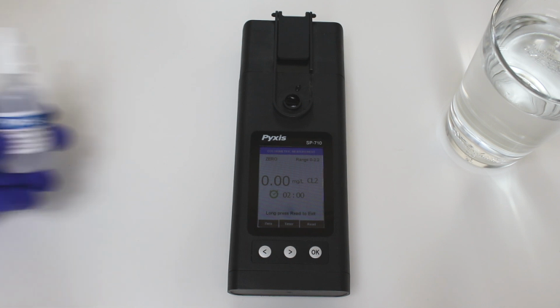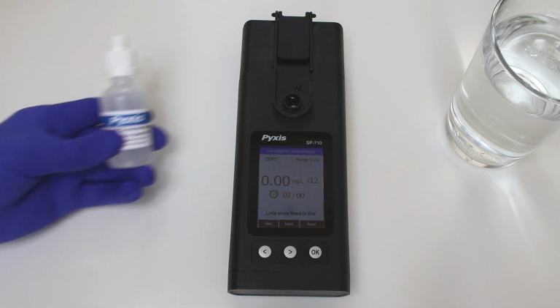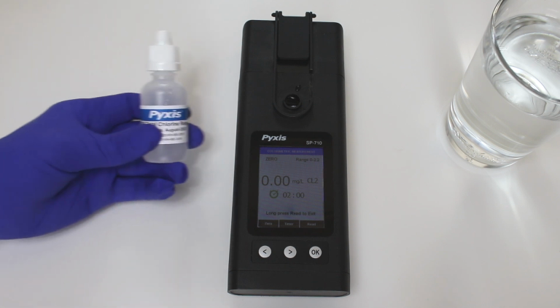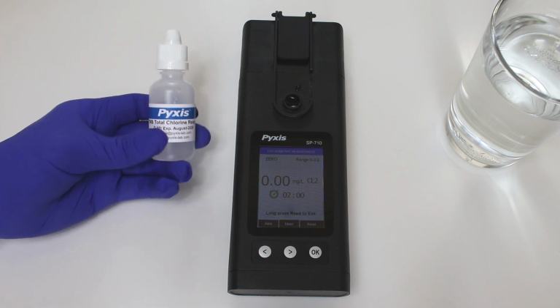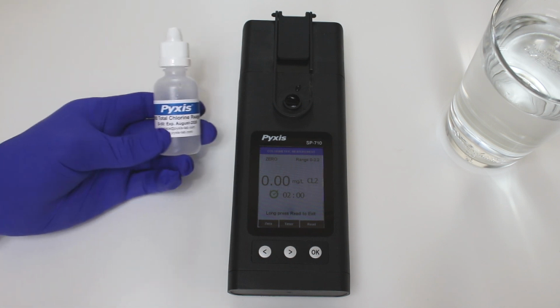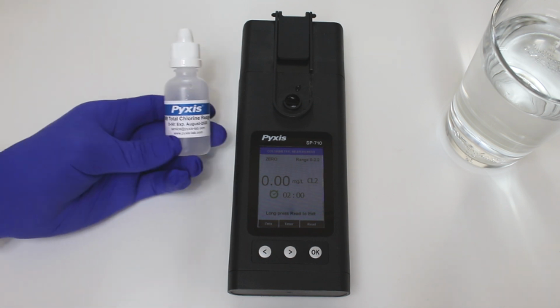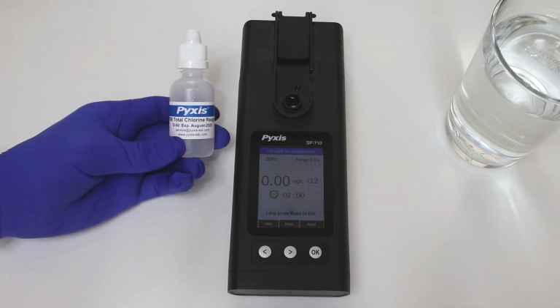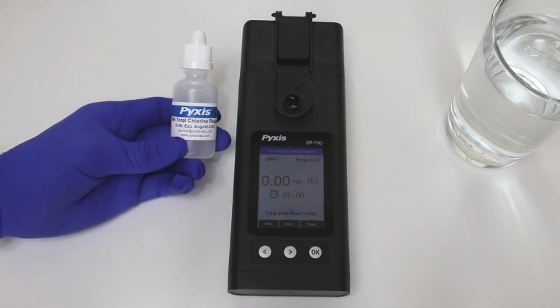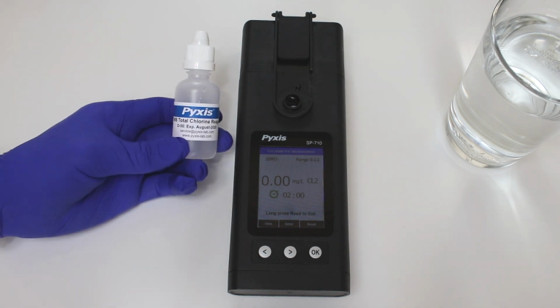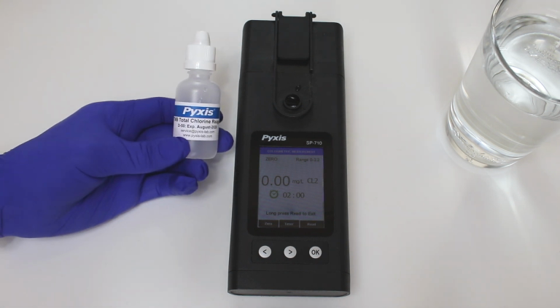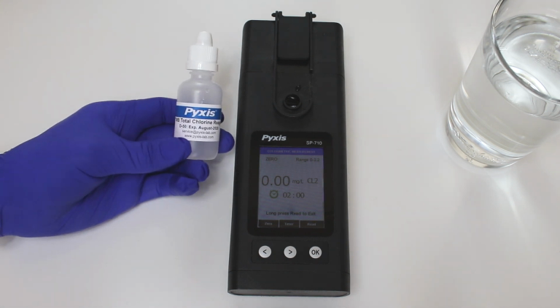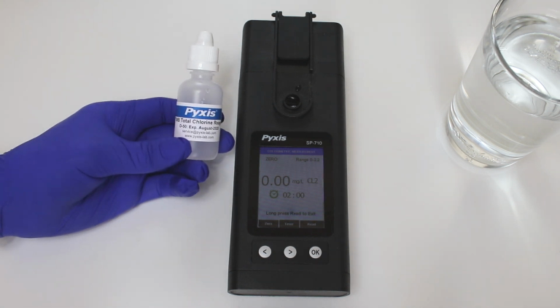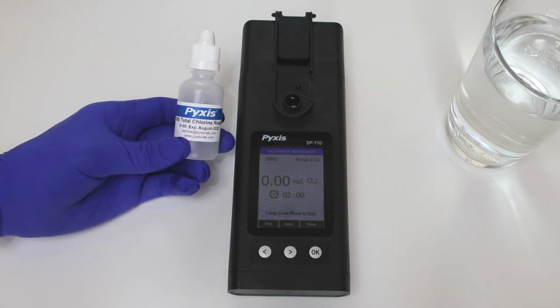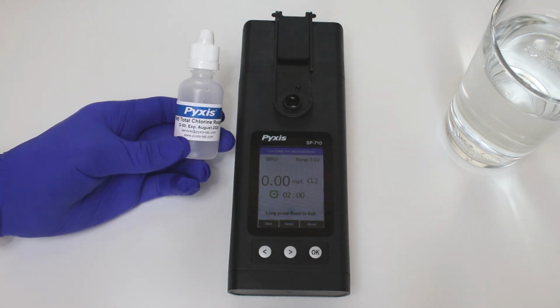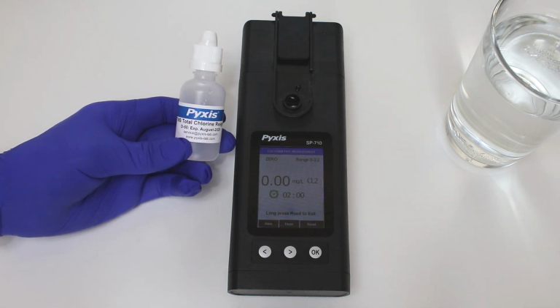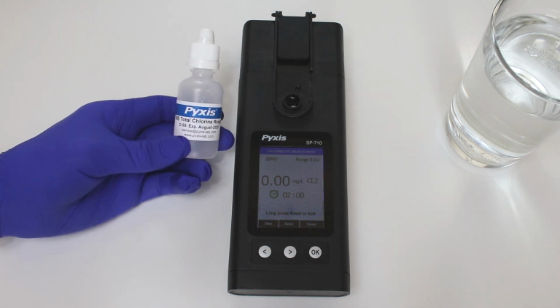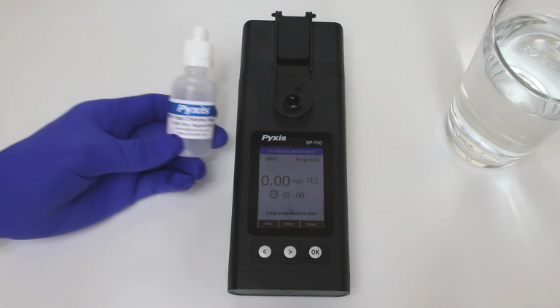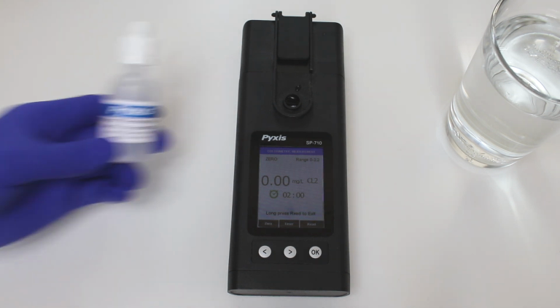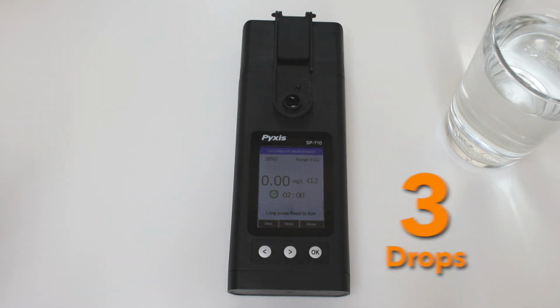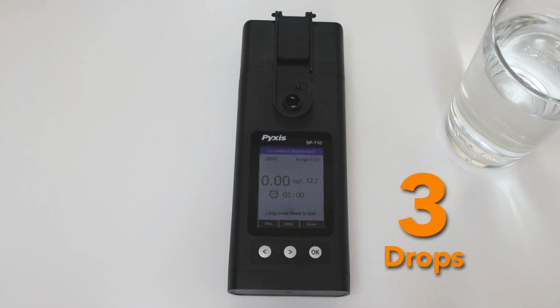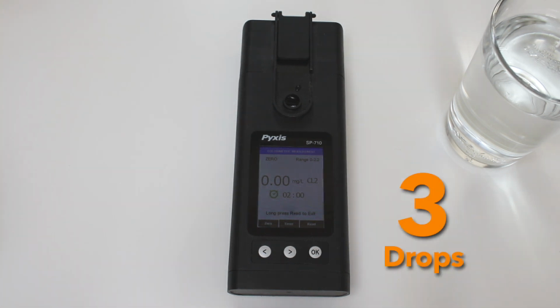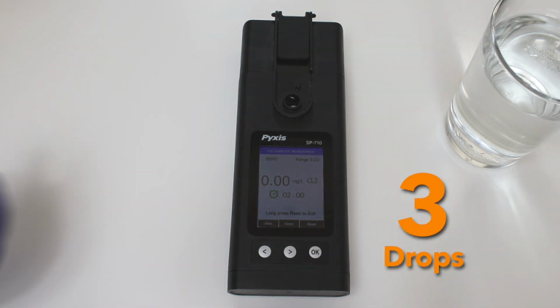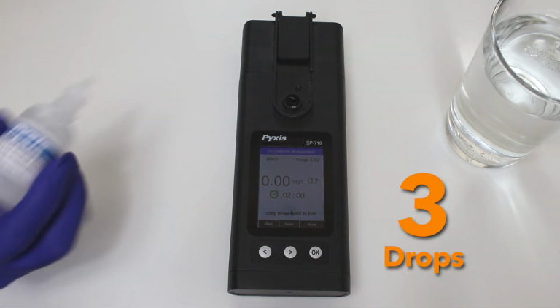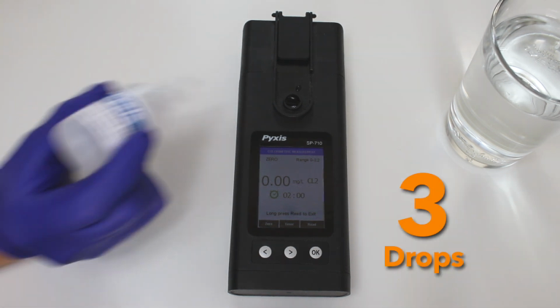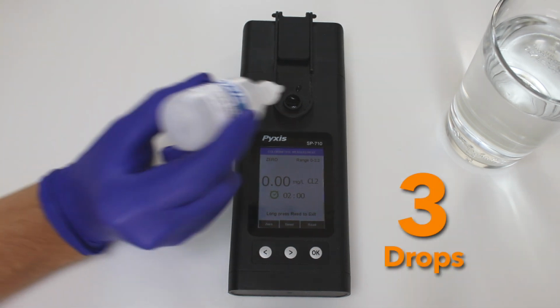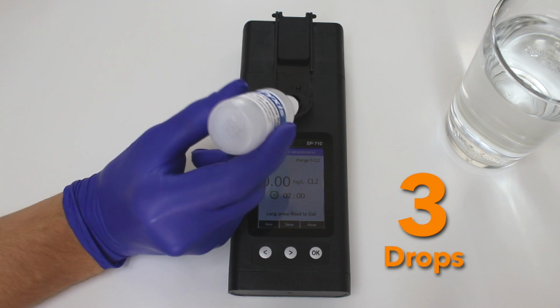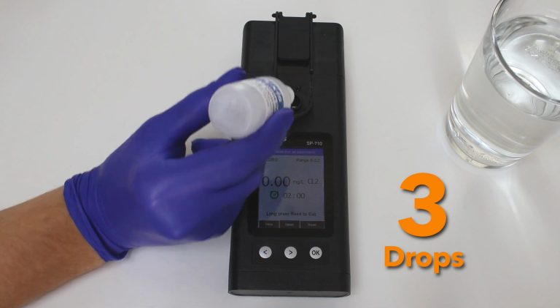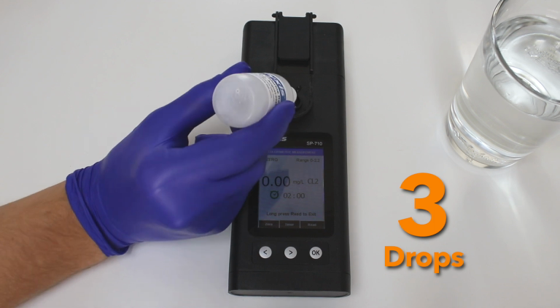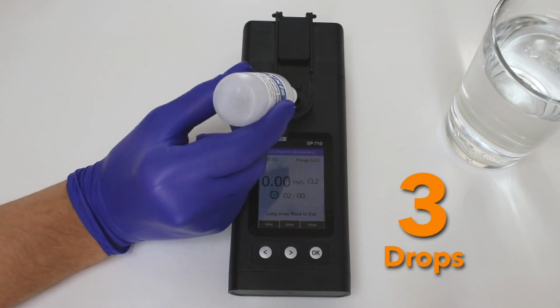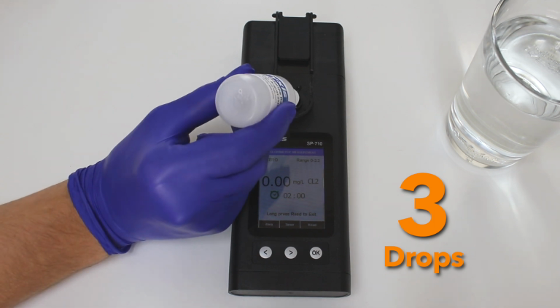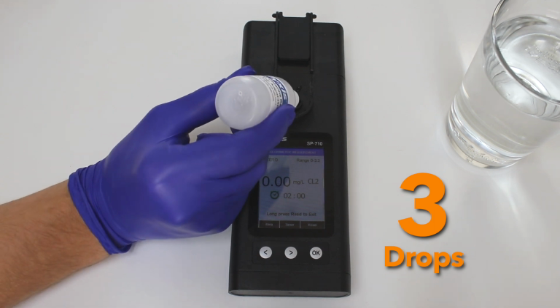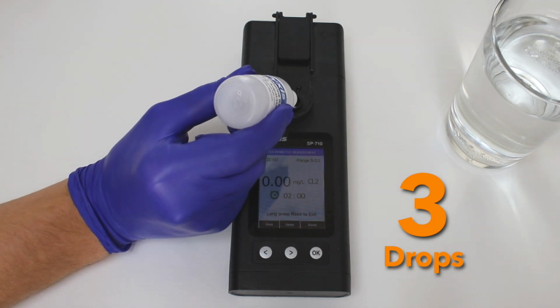Then insert three drops of either the Pixis free or total chlorine reagents into the sample well full of sample water.